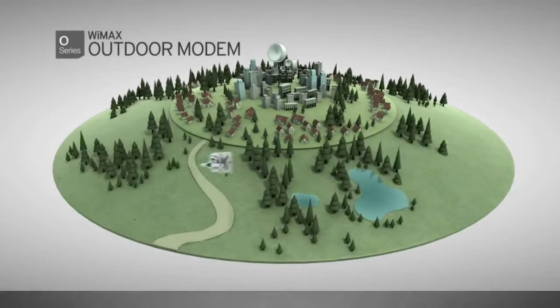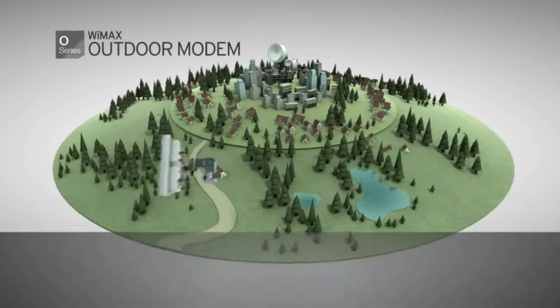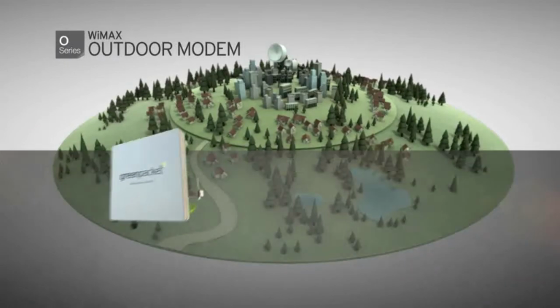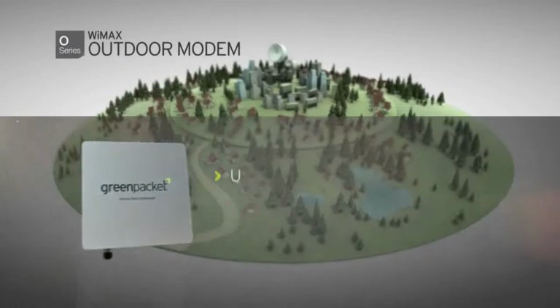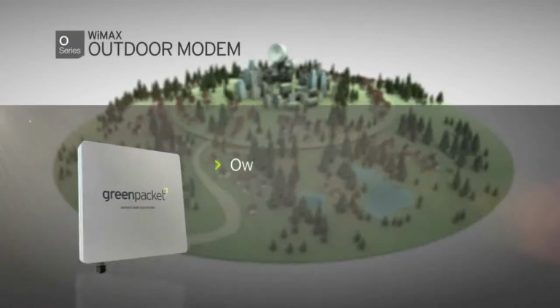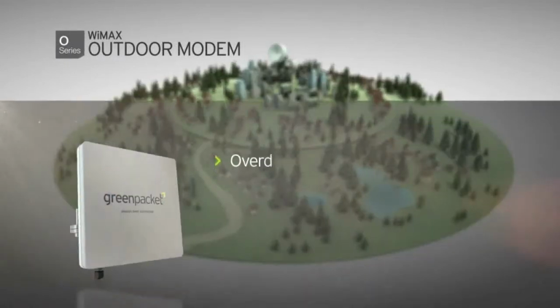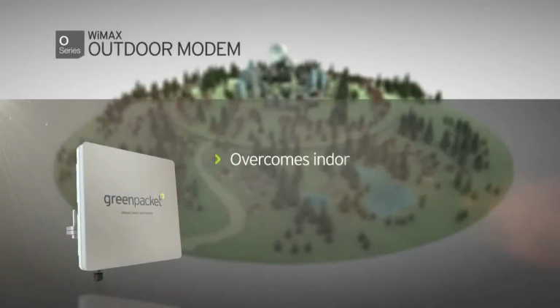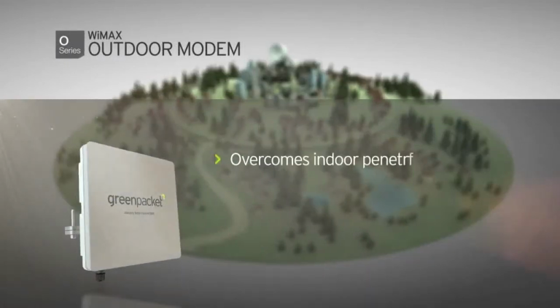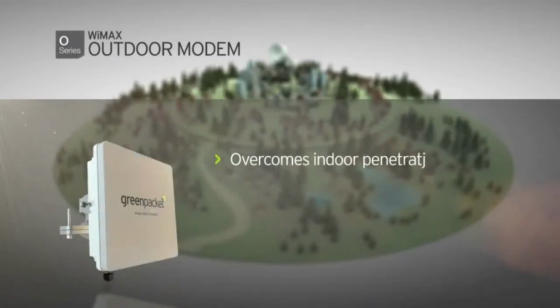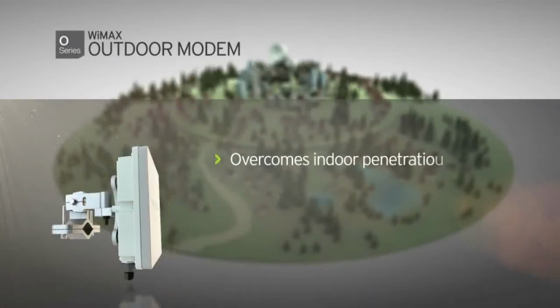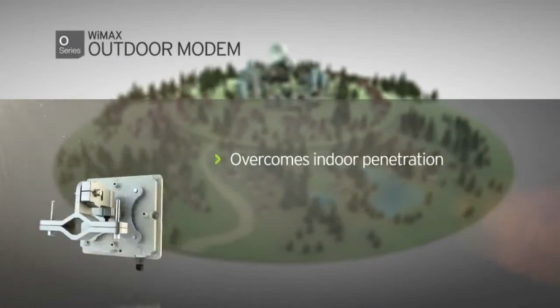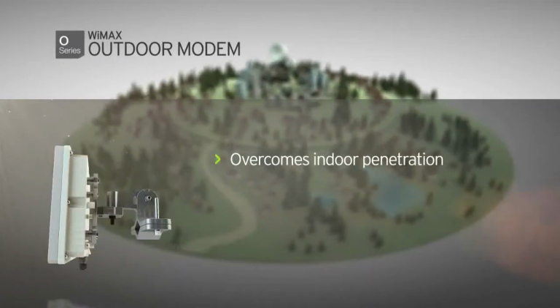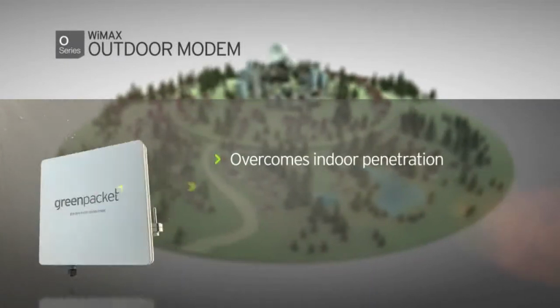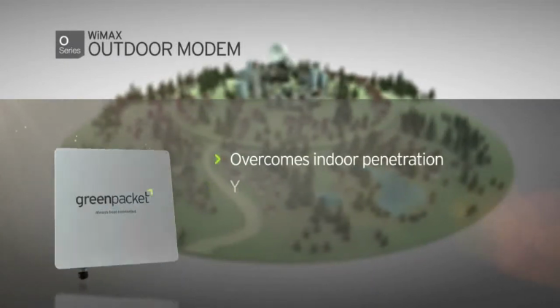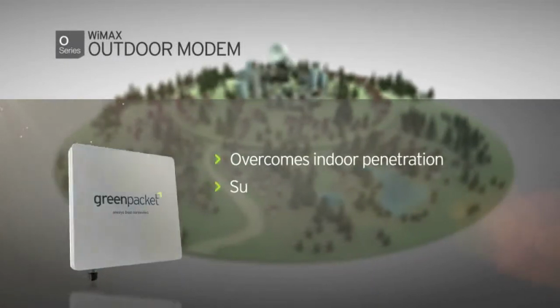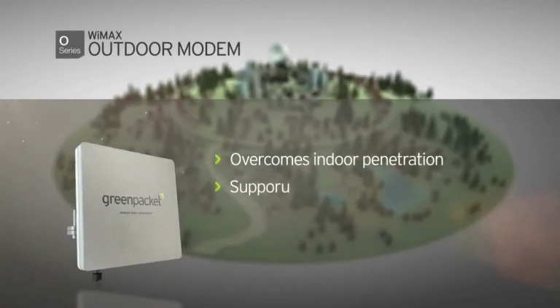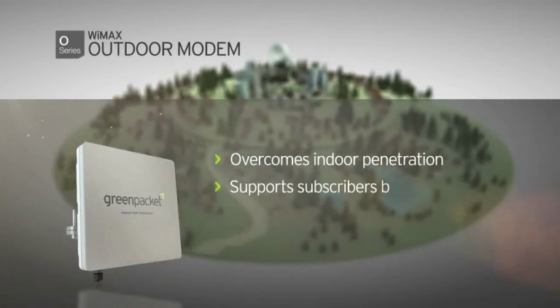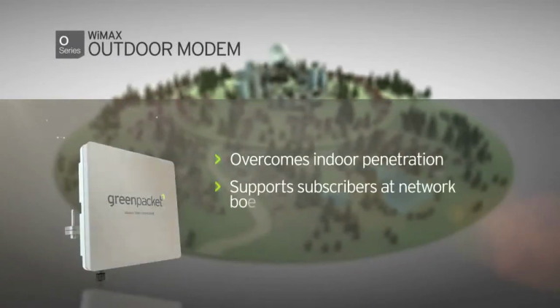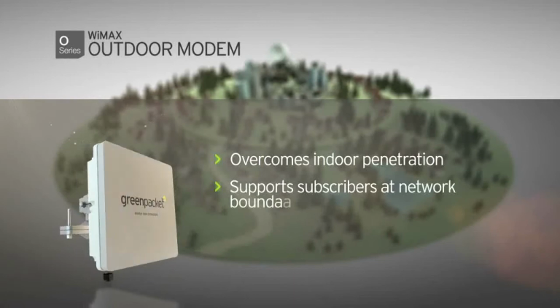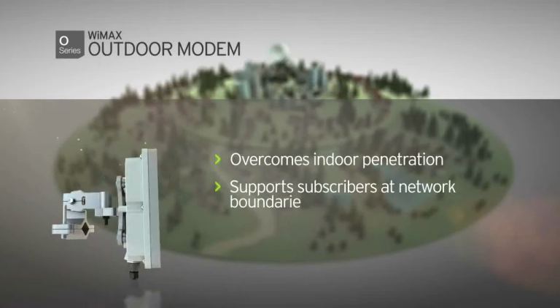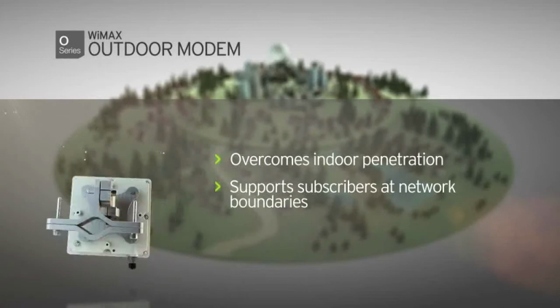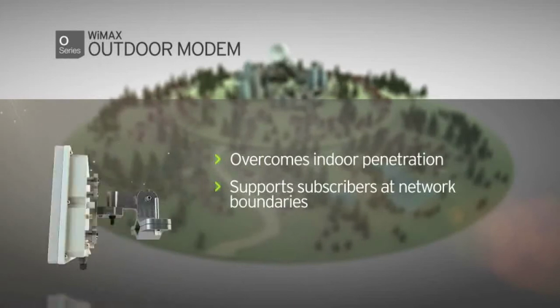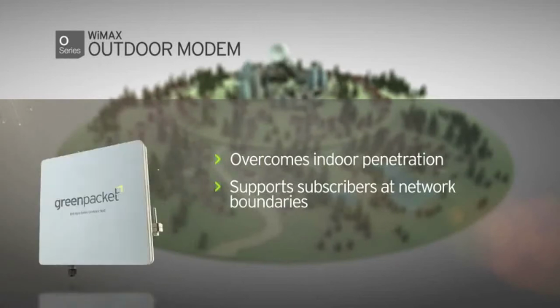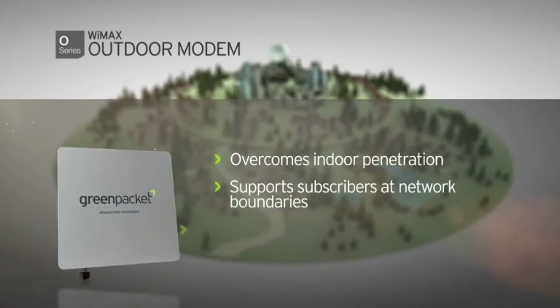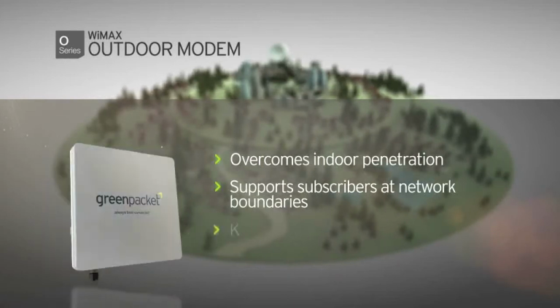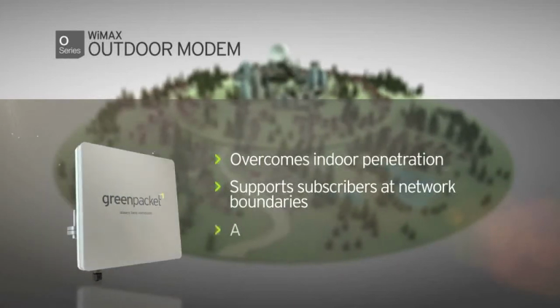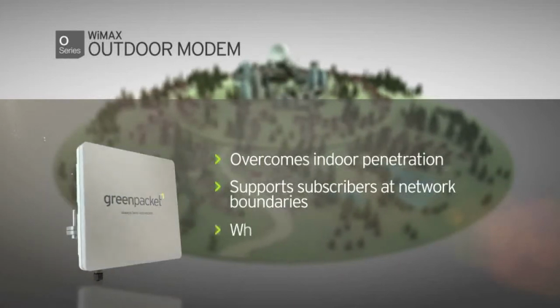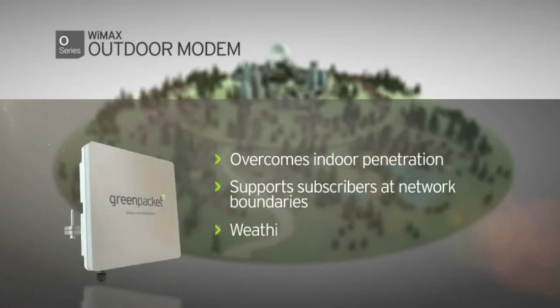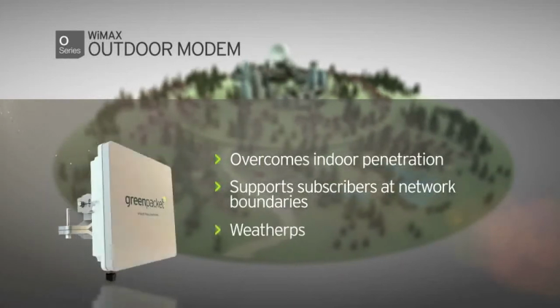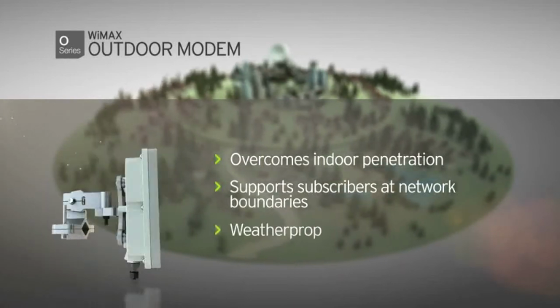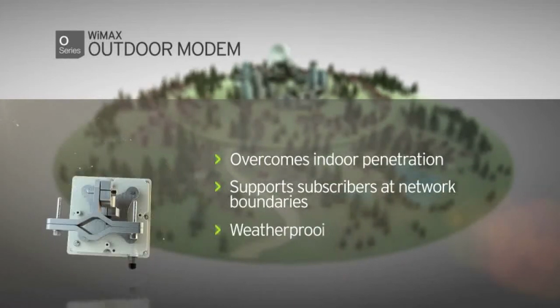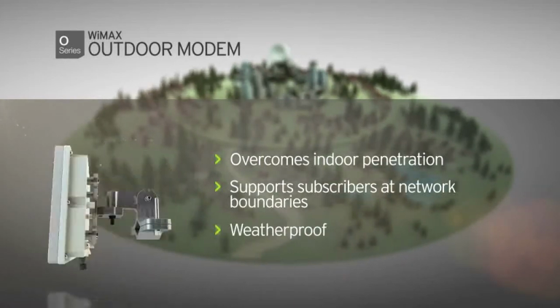O-Series provides coverage in conditions where indoor penetration is difficult. It is also ideal for subscribers residing at your network boundaries where signal proof qualities offer remarkable performance.